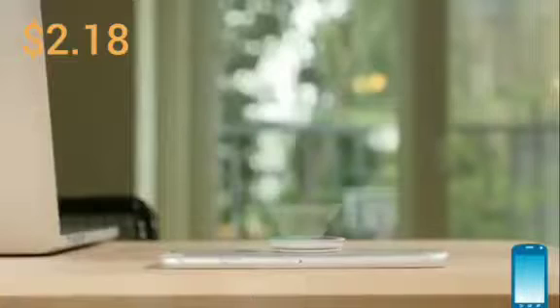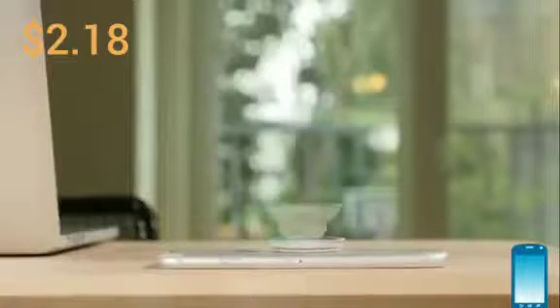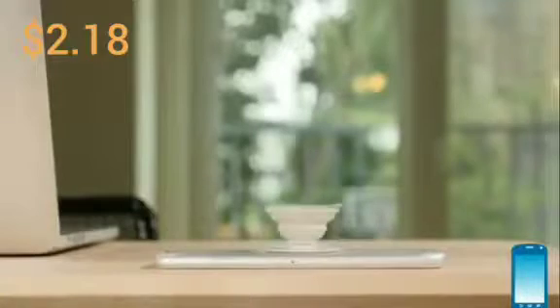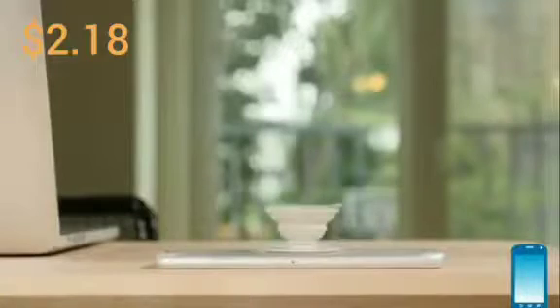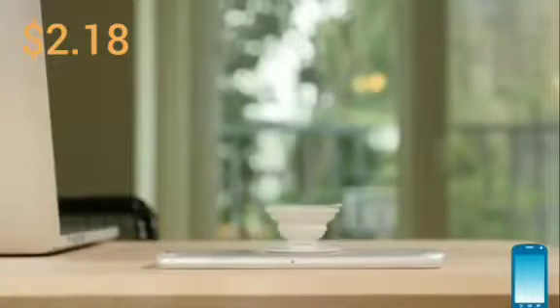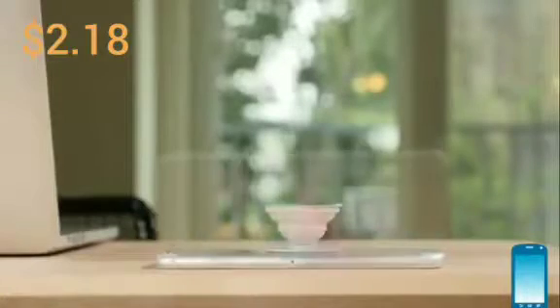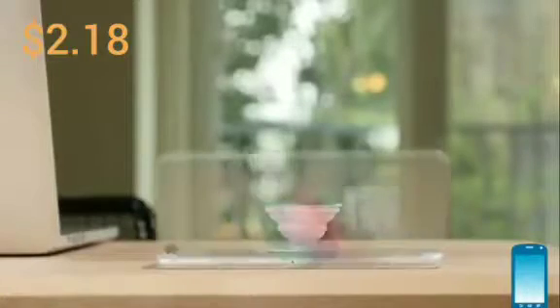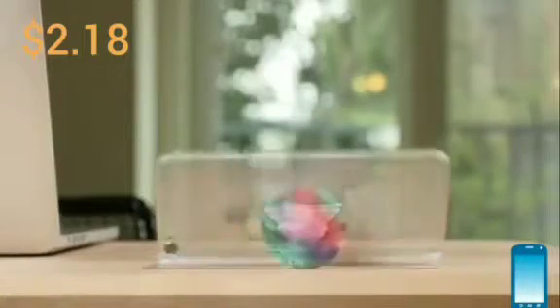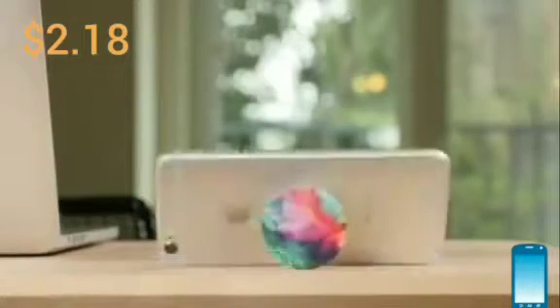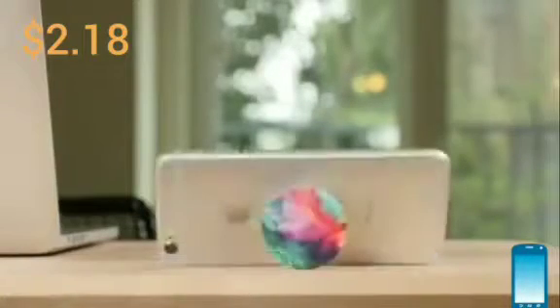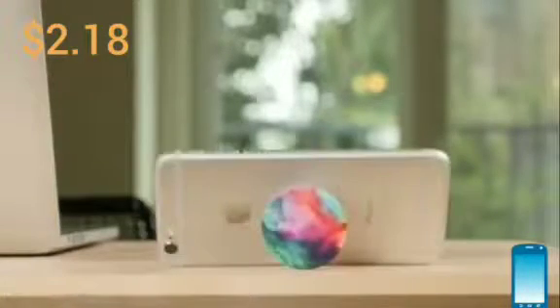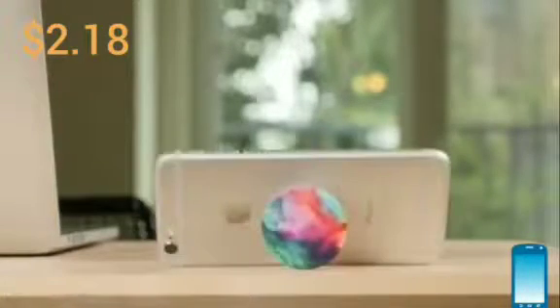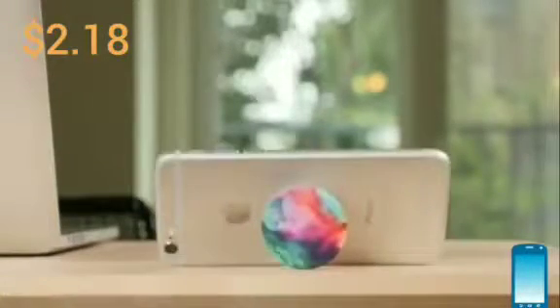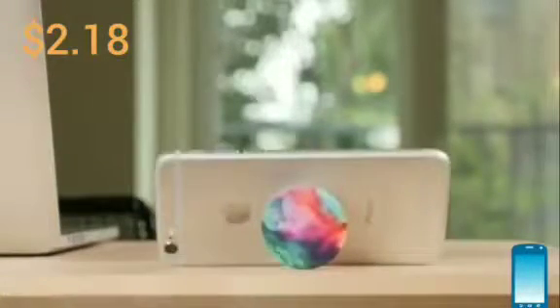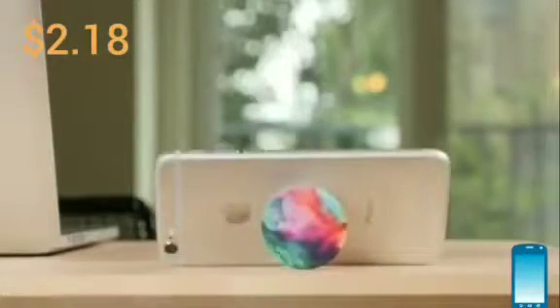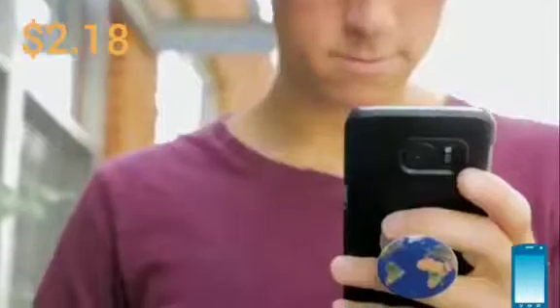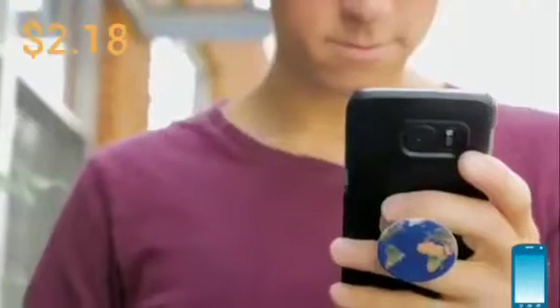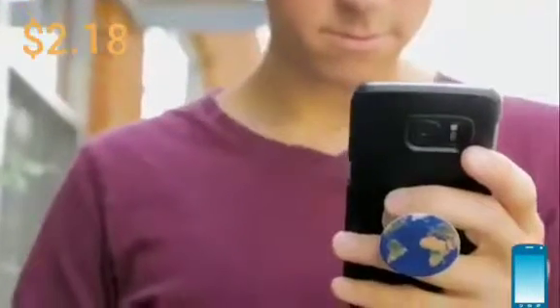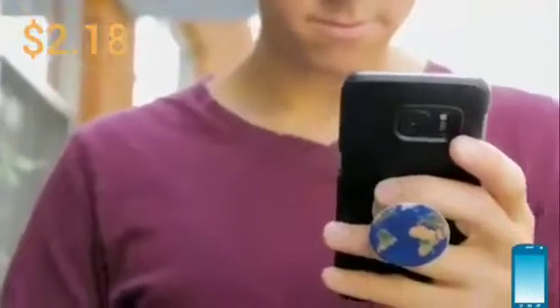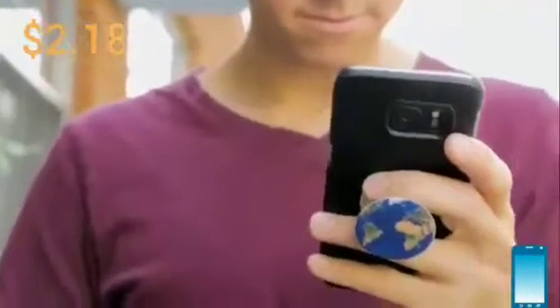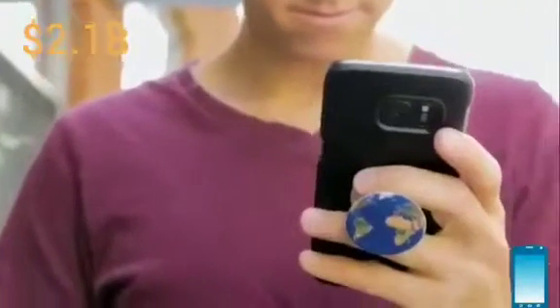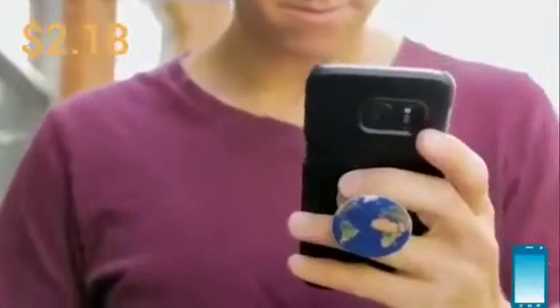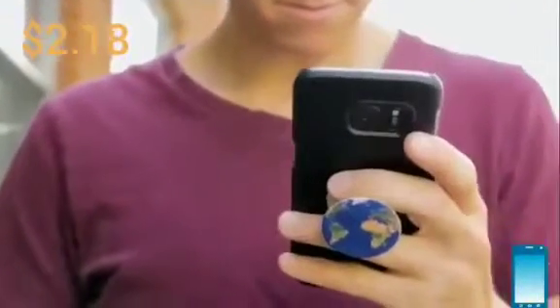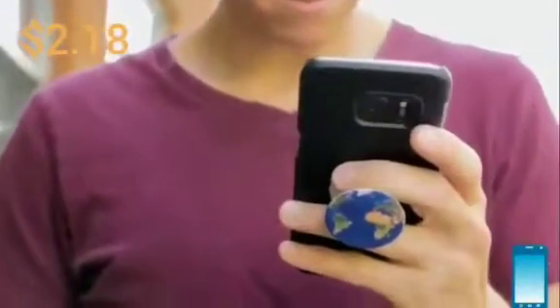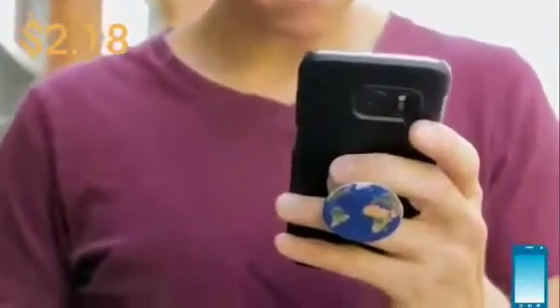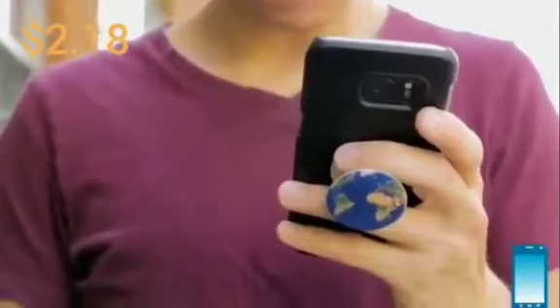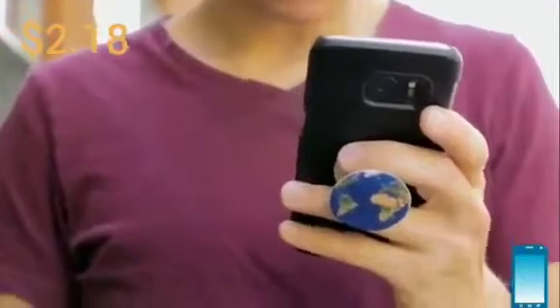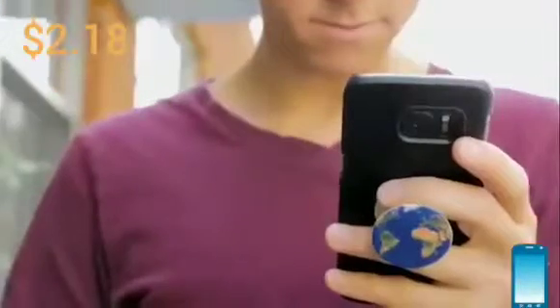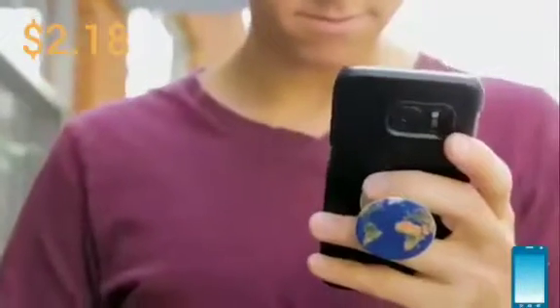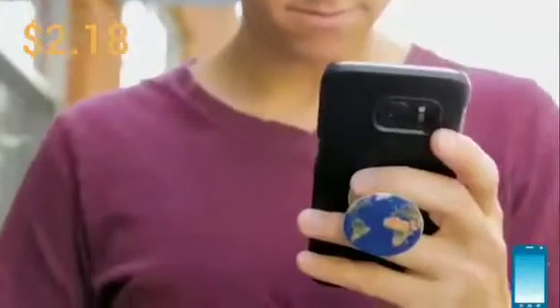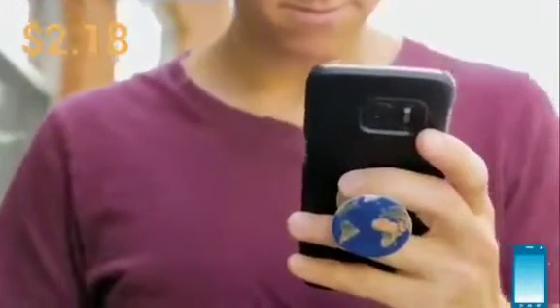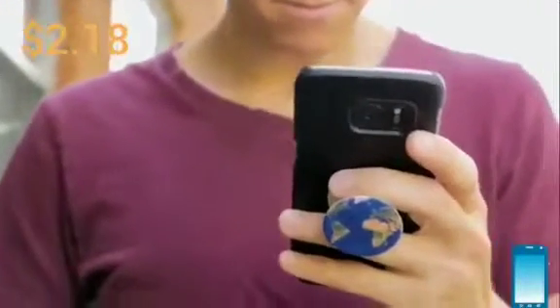So whether you want to add functionality, a colored accent, or just need something to fidget with, PopSockets will give you a good grip on the situation.